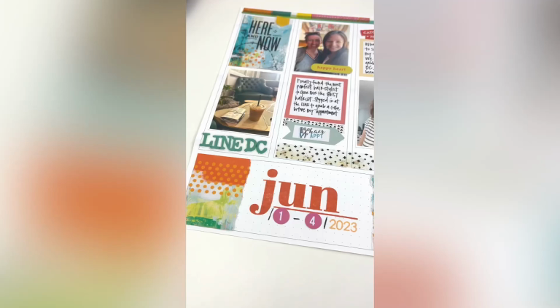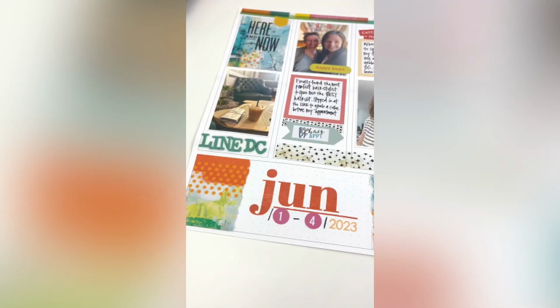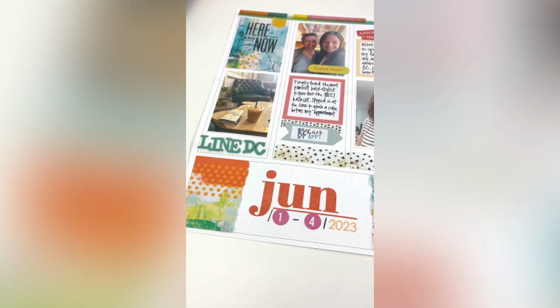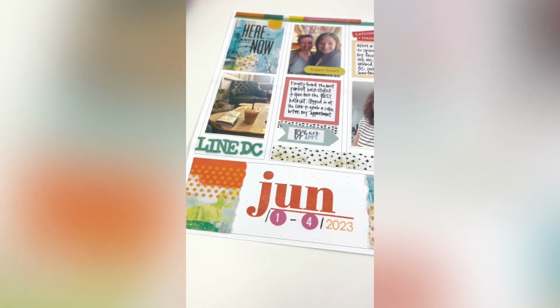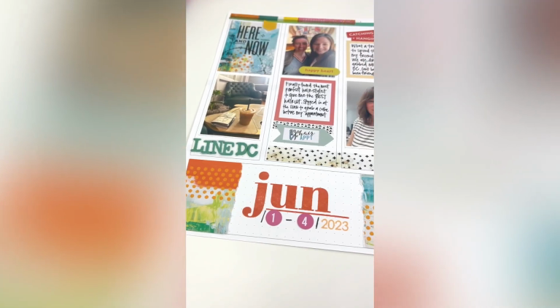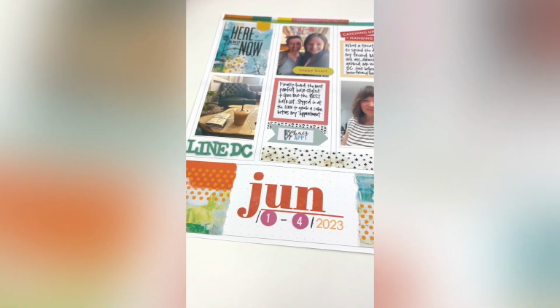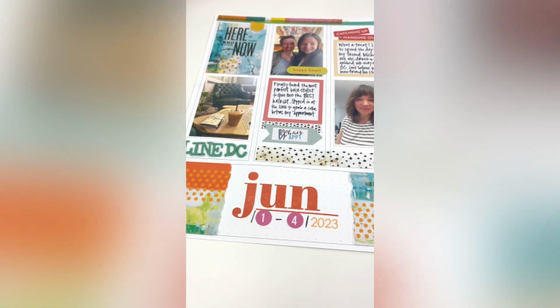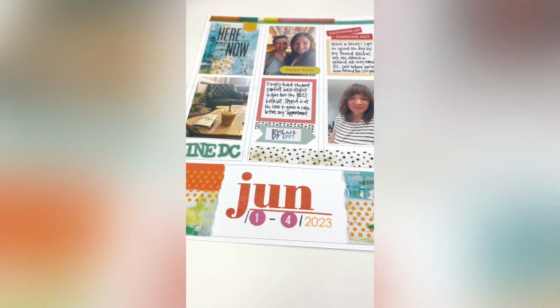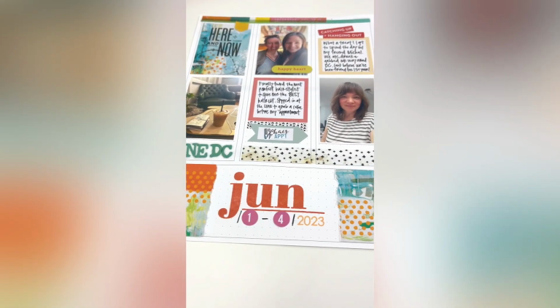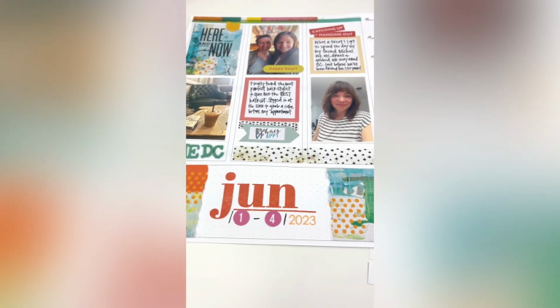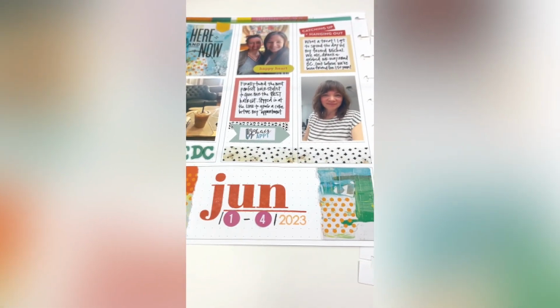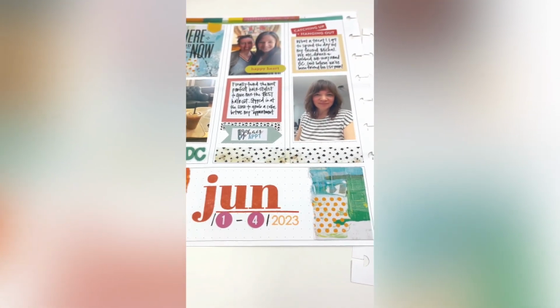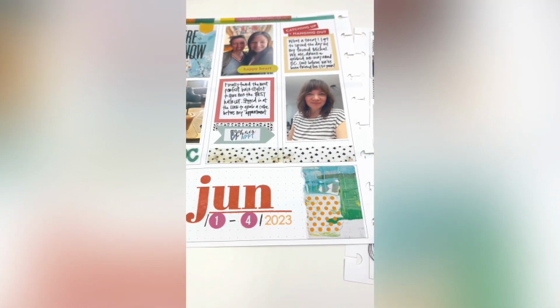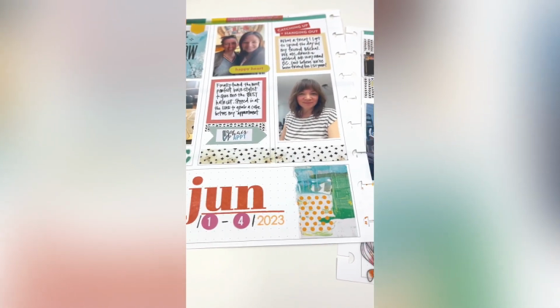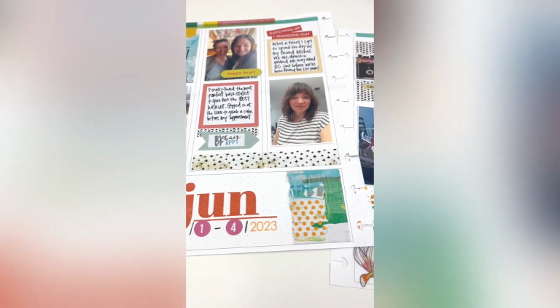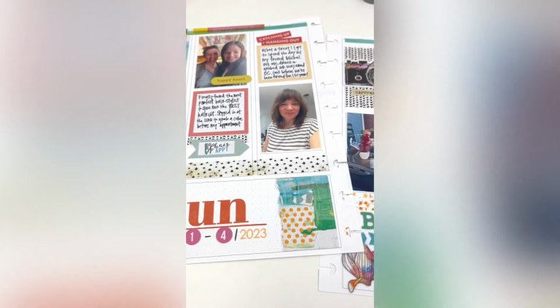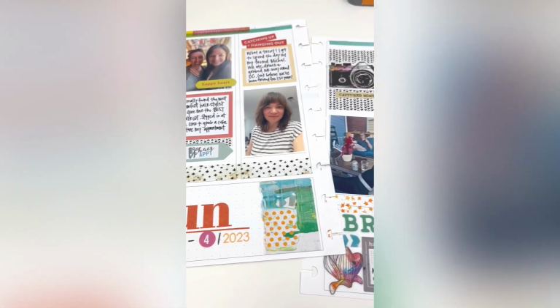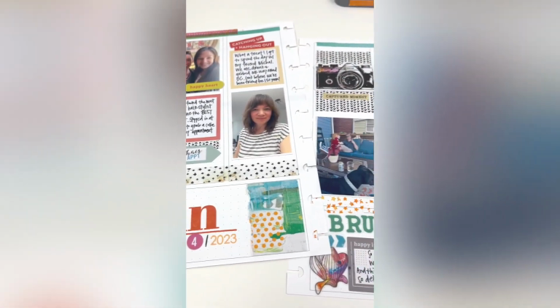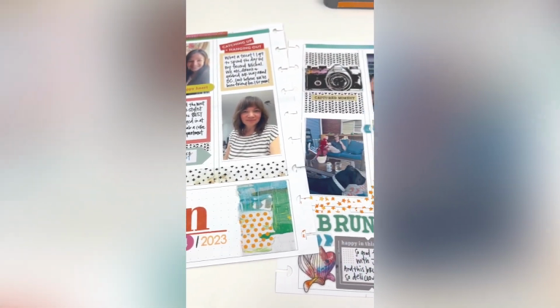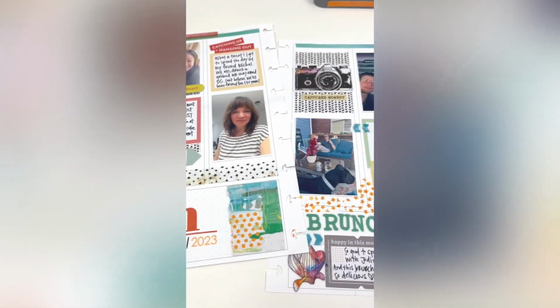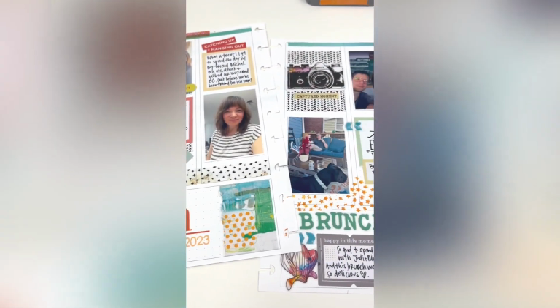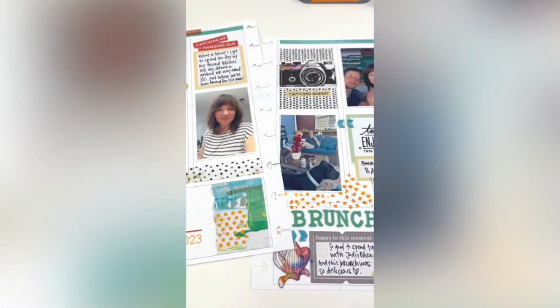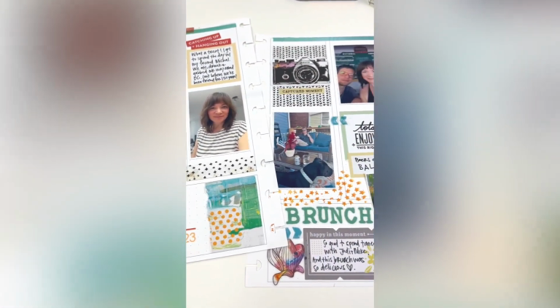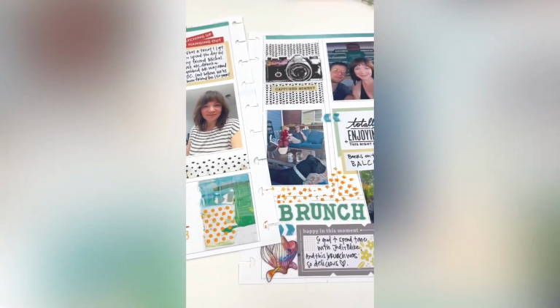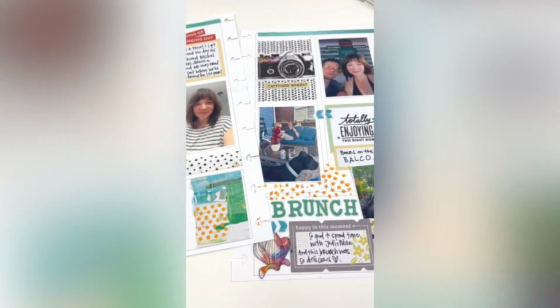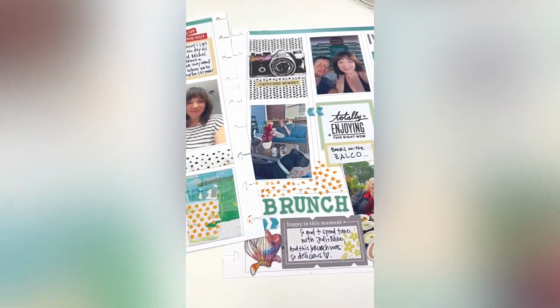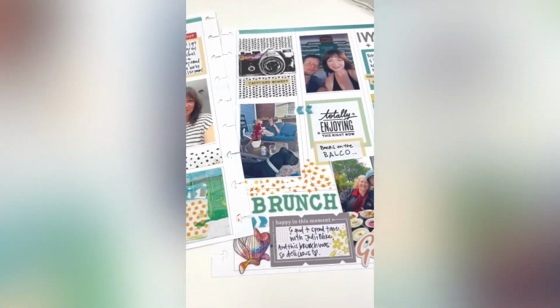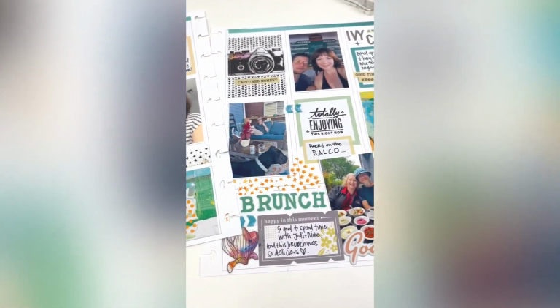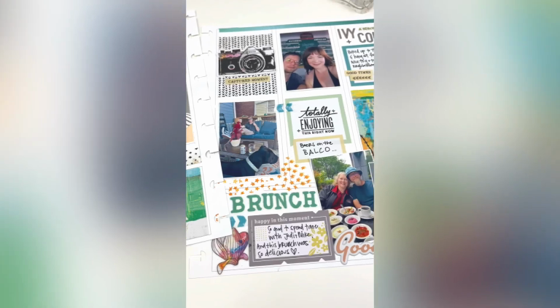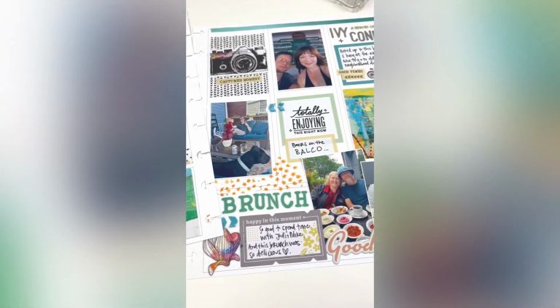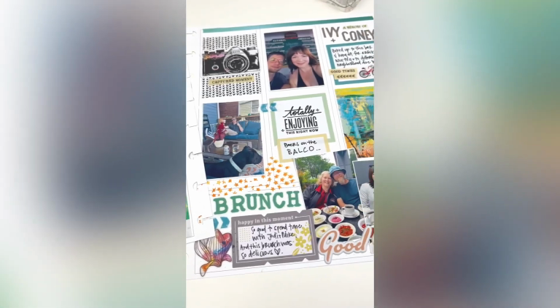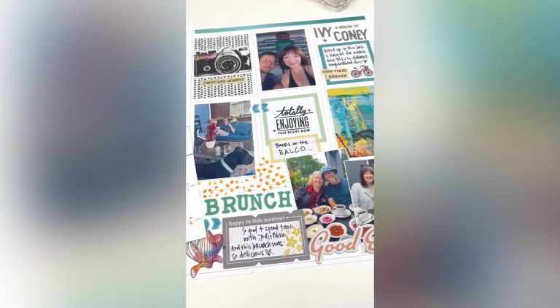Hey, it's Rachel from The Life Facilitator, and I am sharing a memory planning video today.